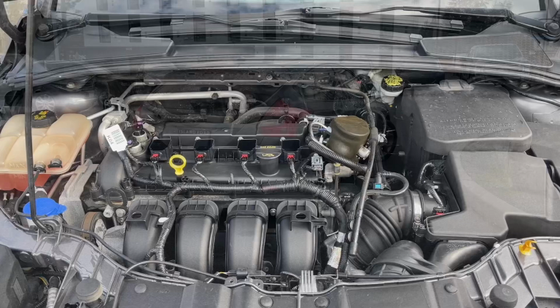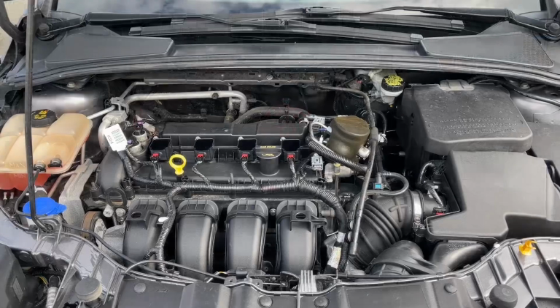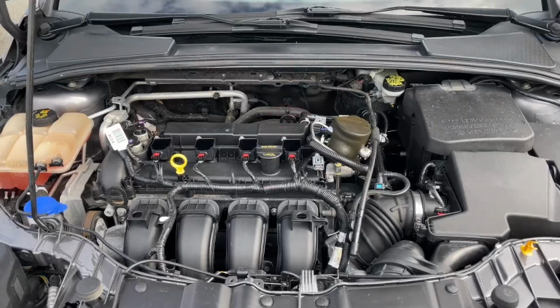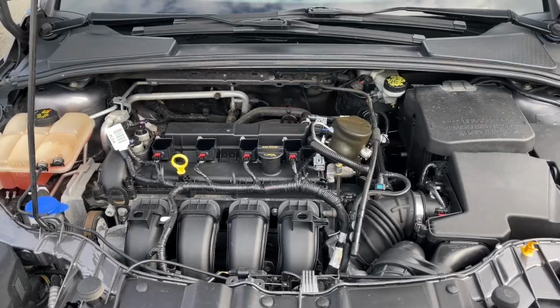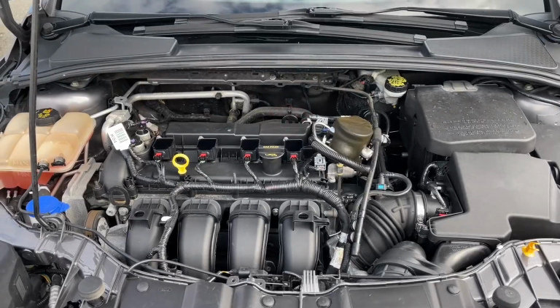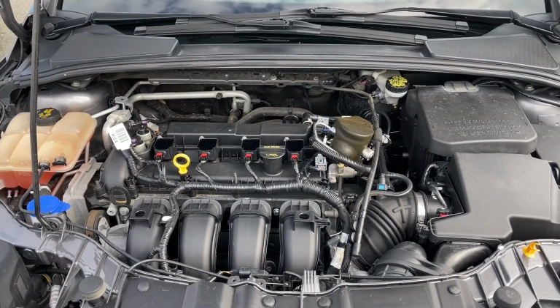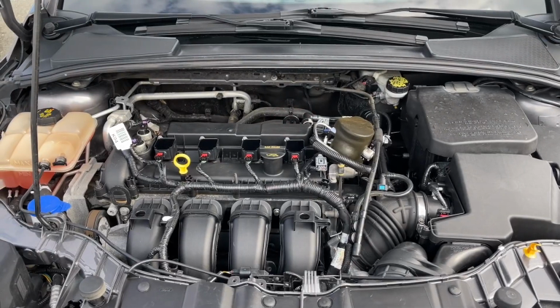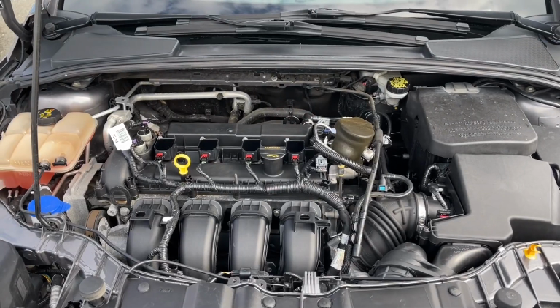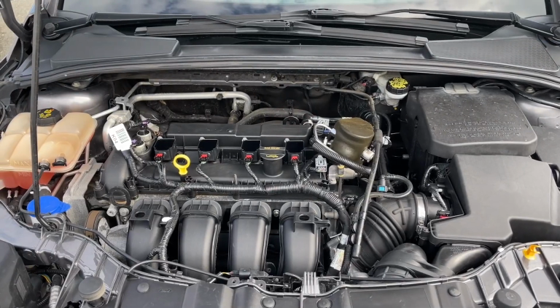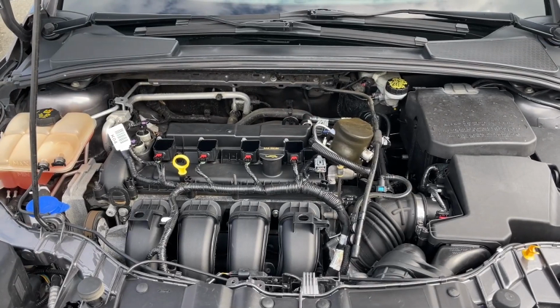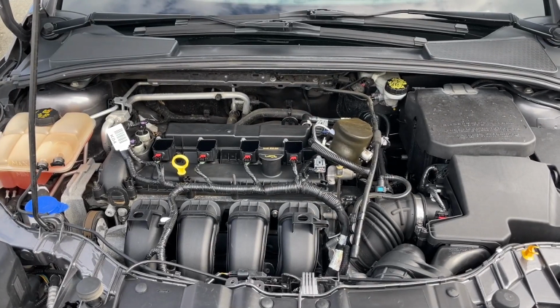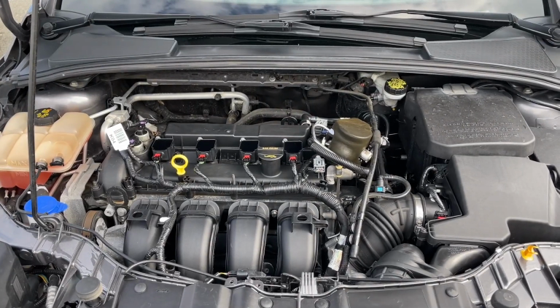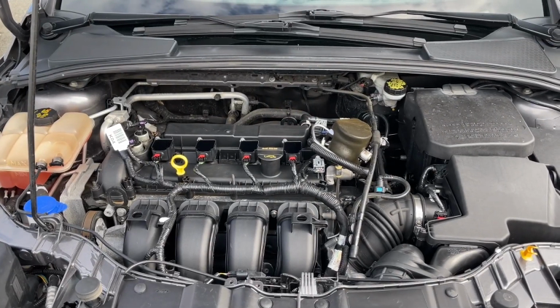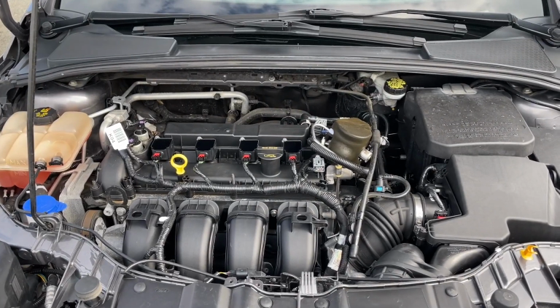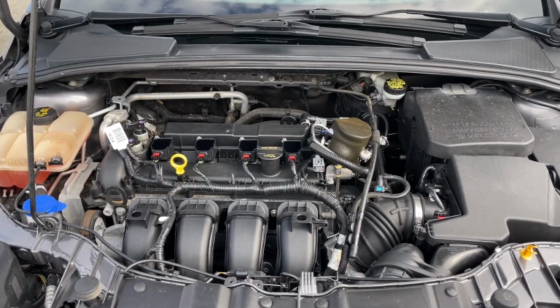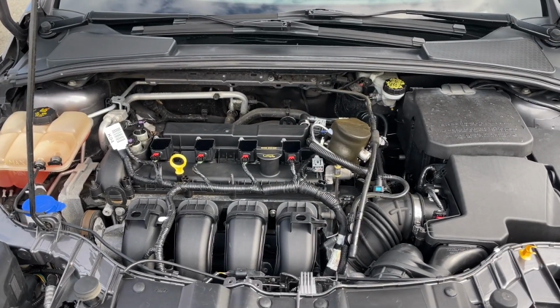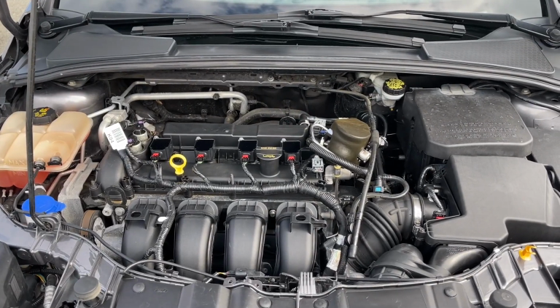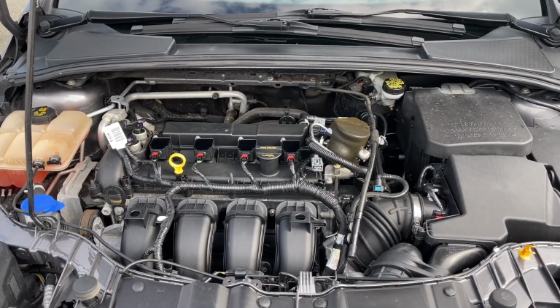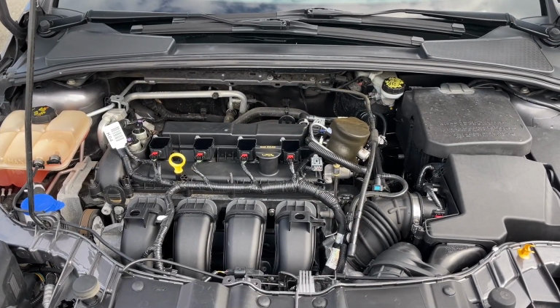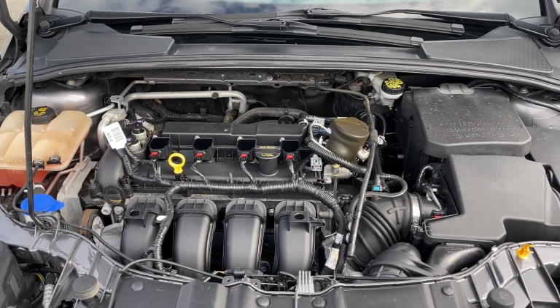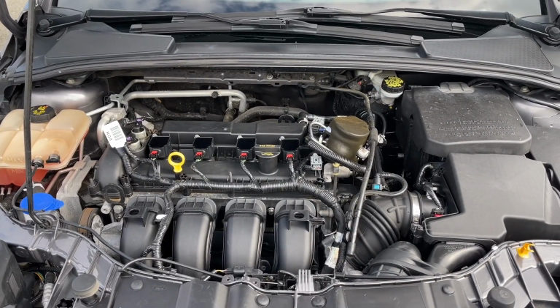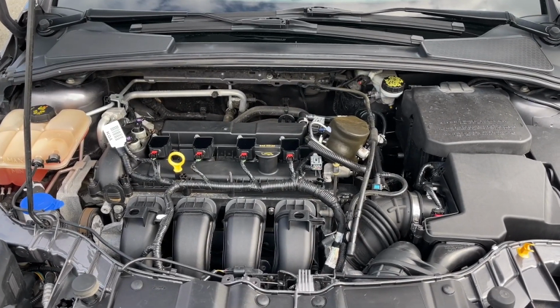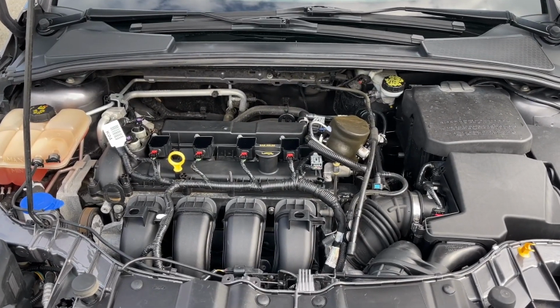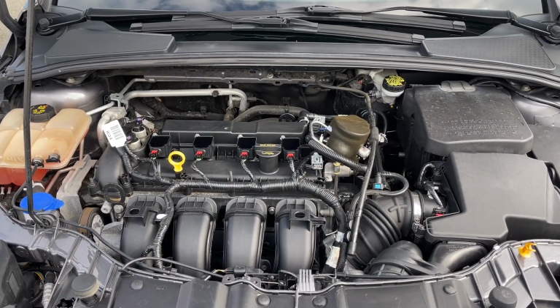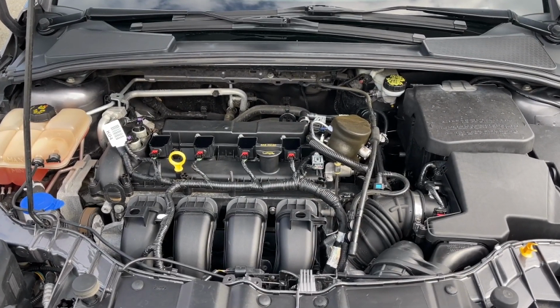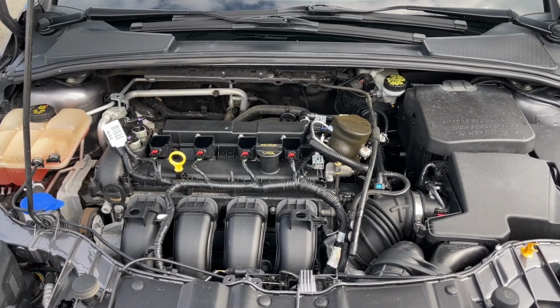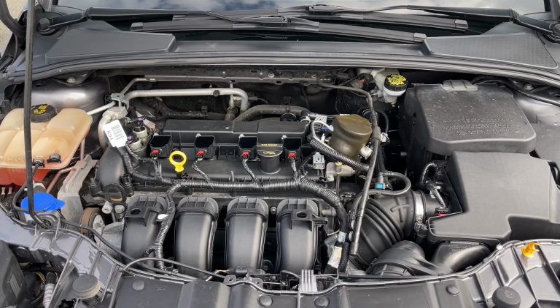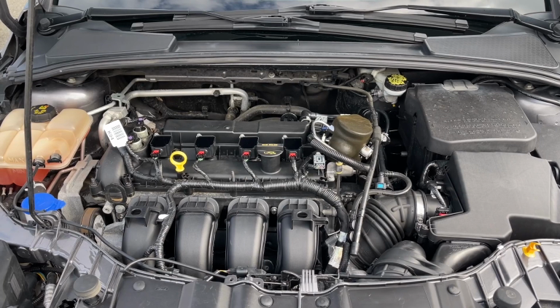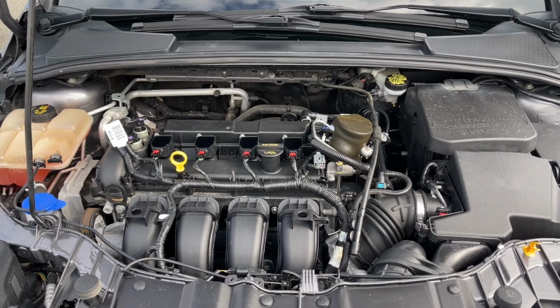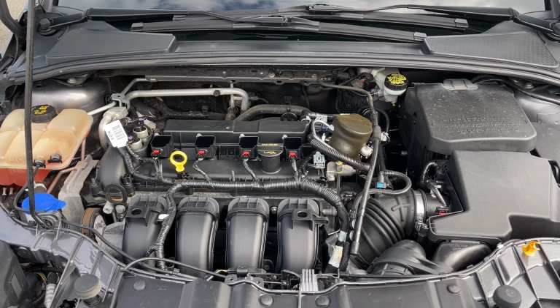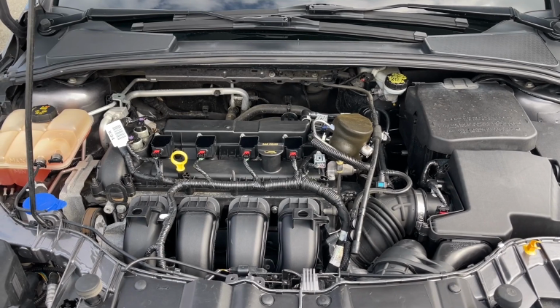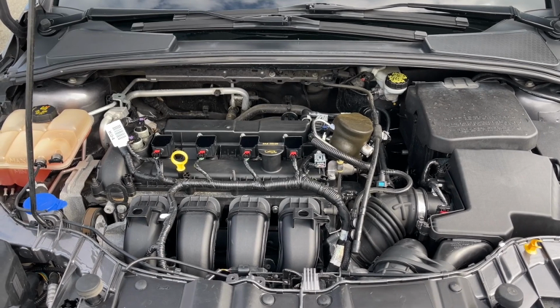This is a two-litre four-cylinder engine paired with an automatic transmission and it's a front-wheel drive. Let's have a look inside.